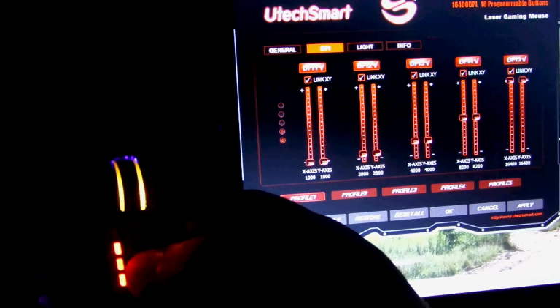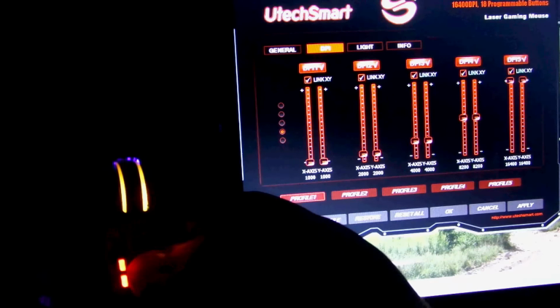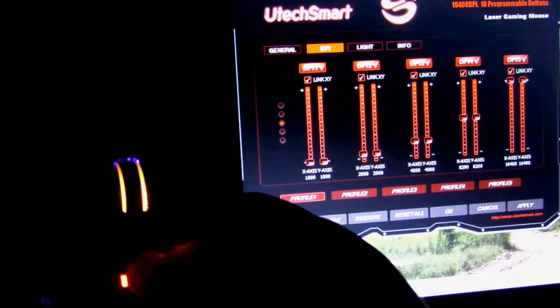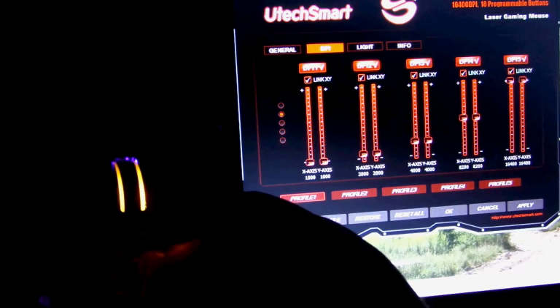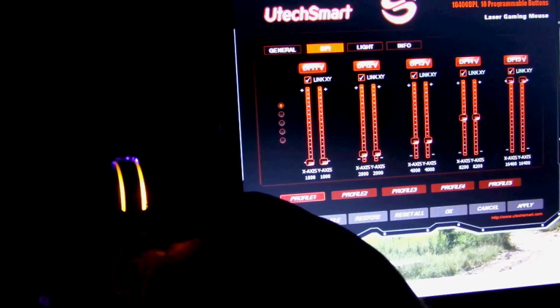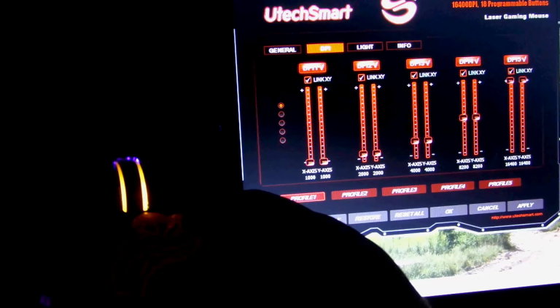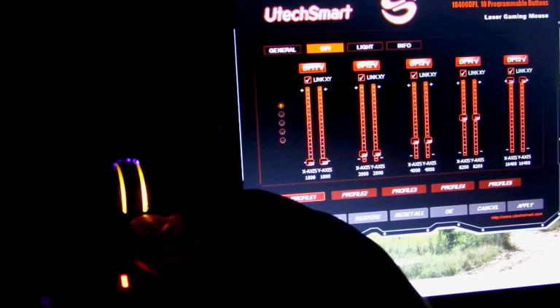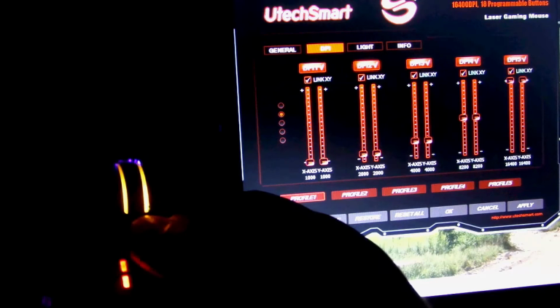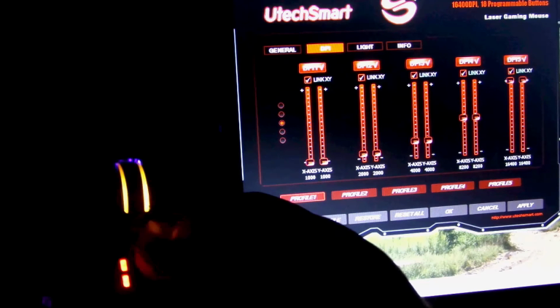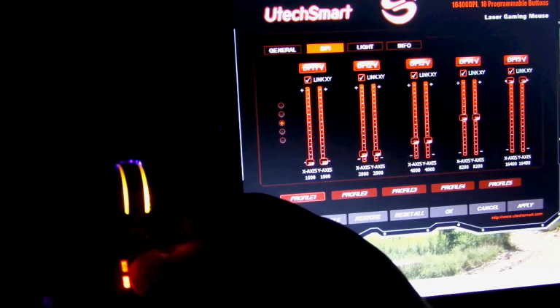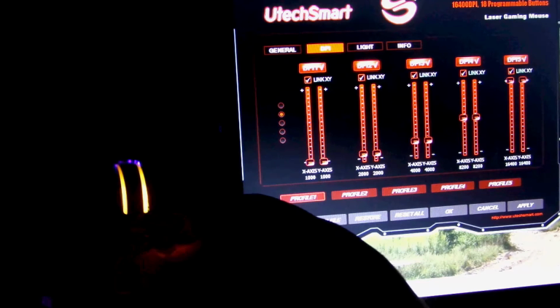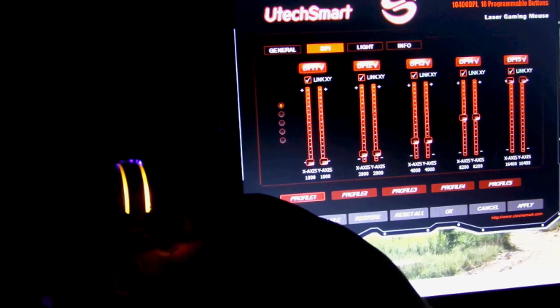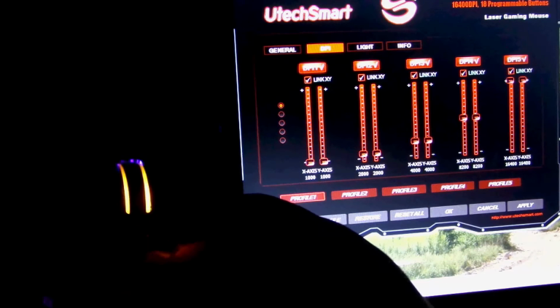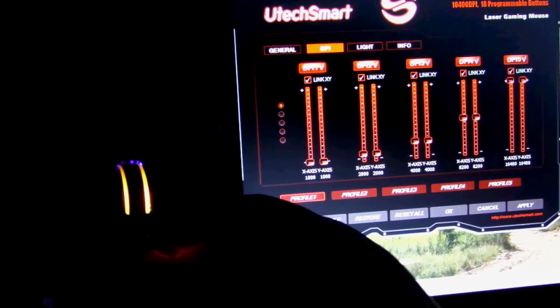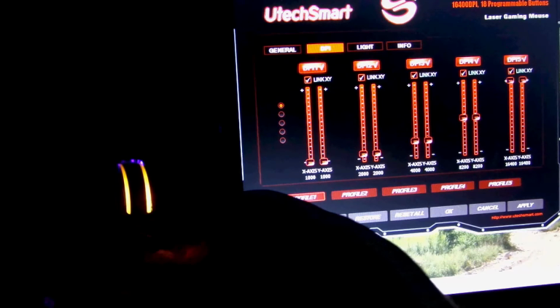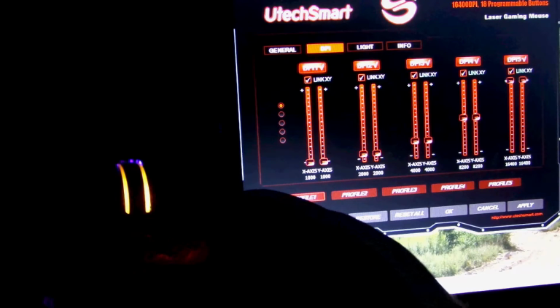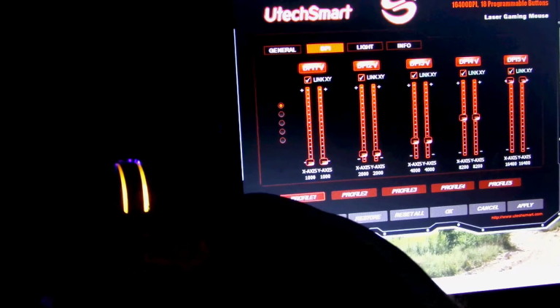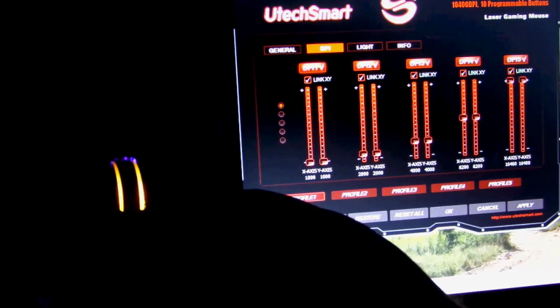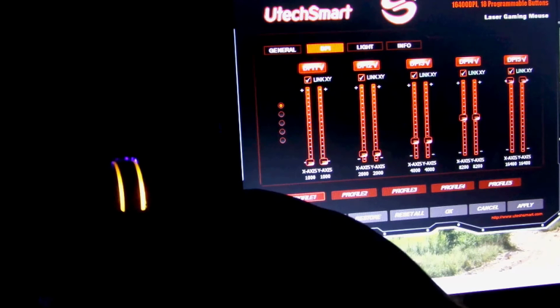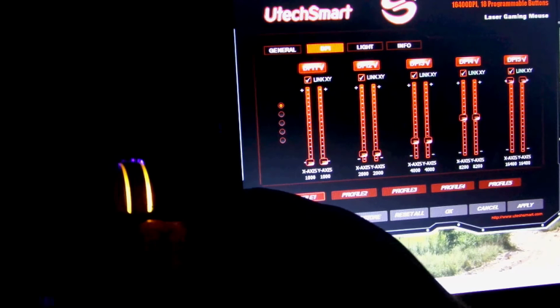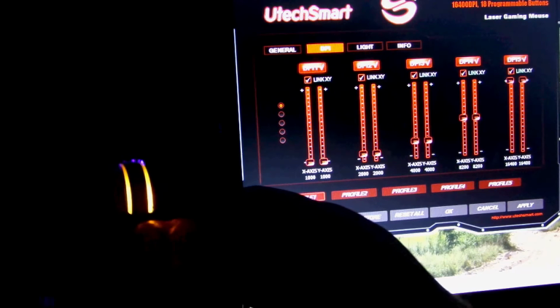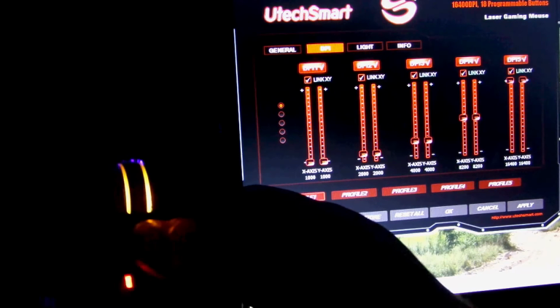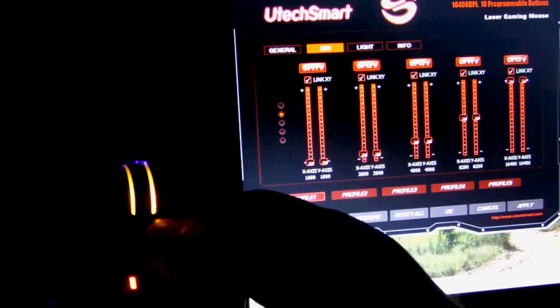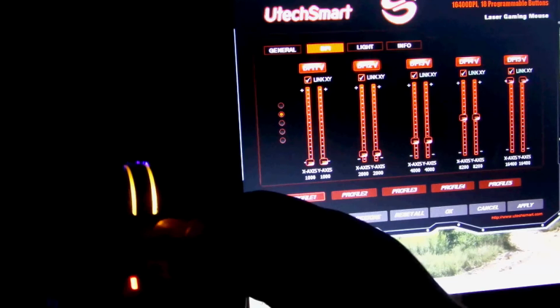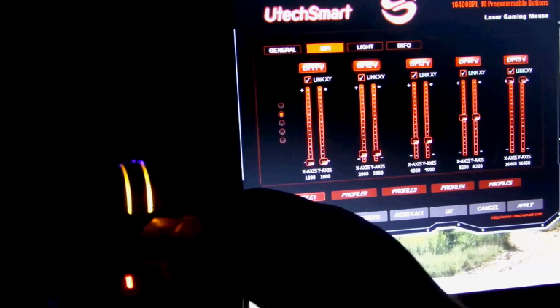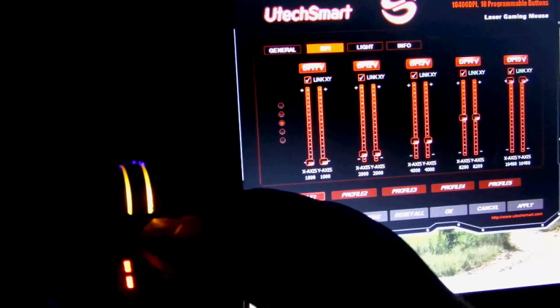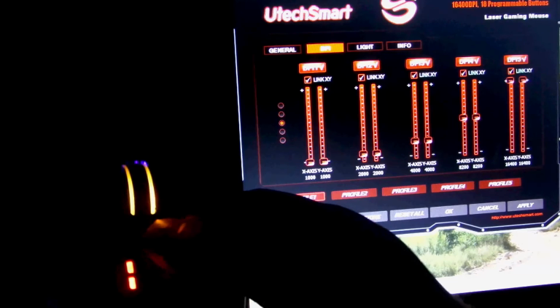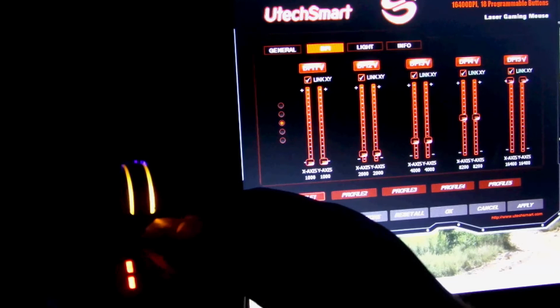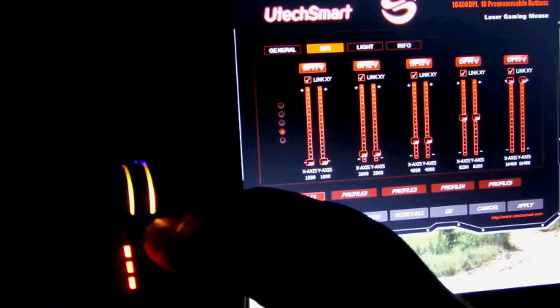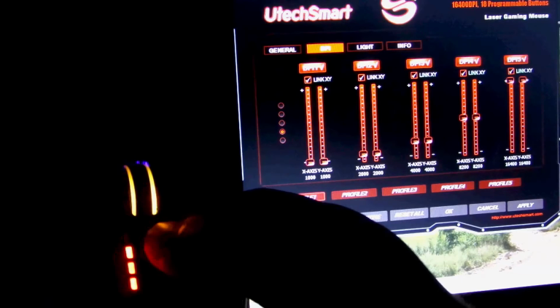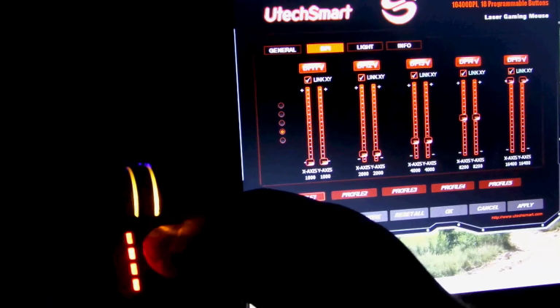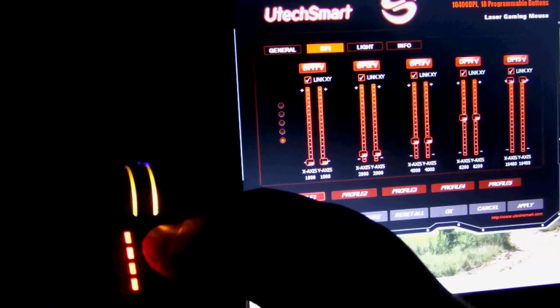Looks like there's only four lights — oh, okay. So there's the fifth: off, one, two, three, four.